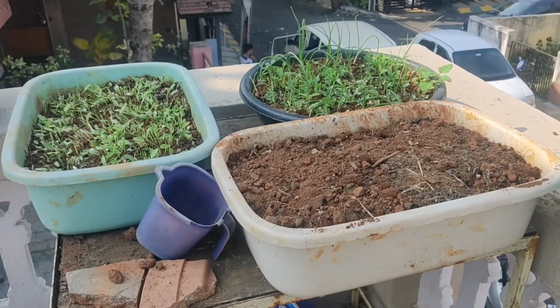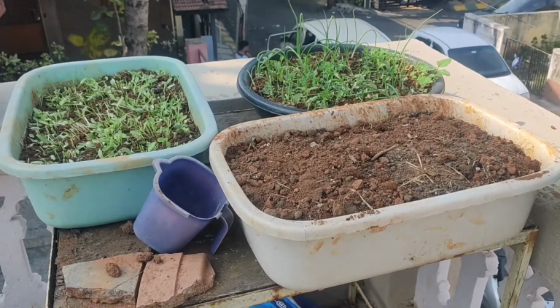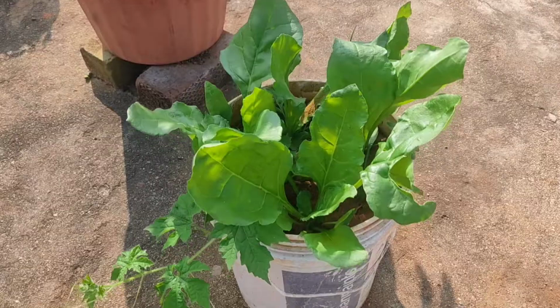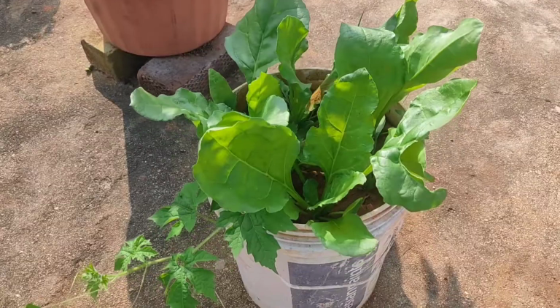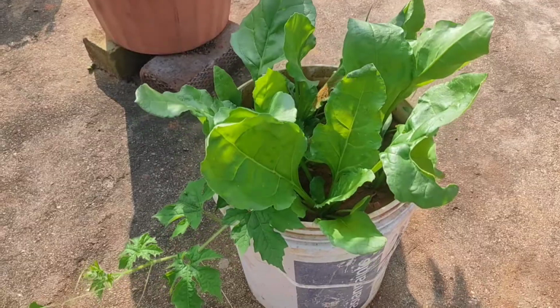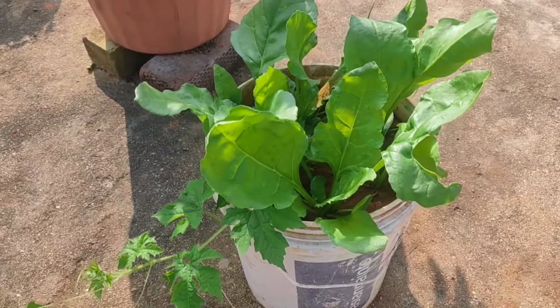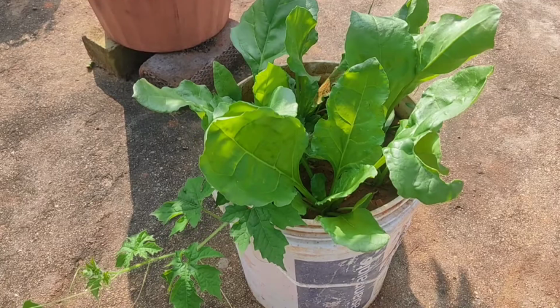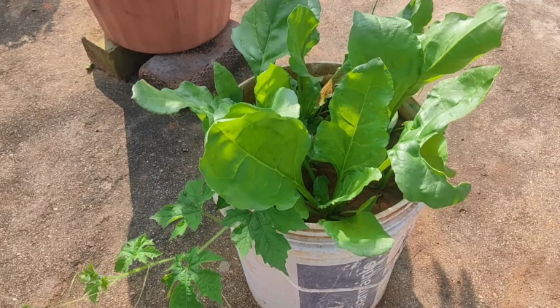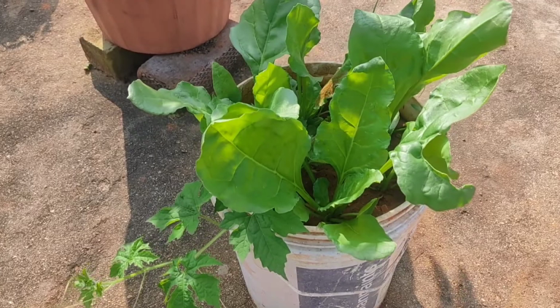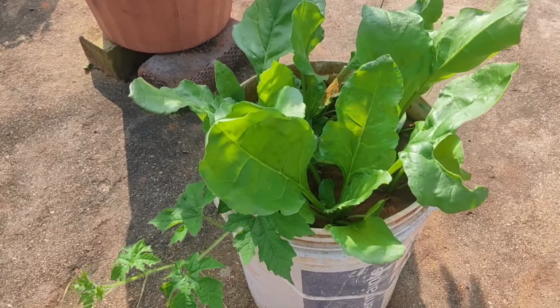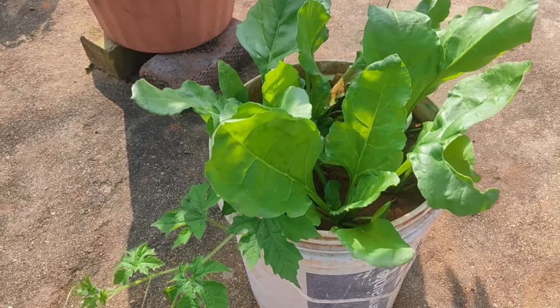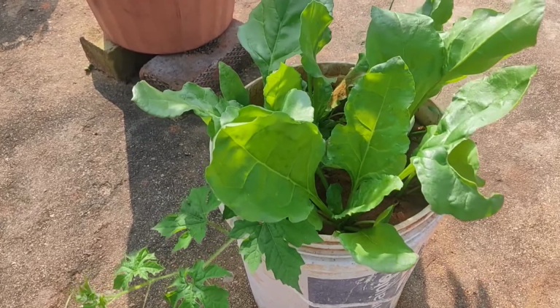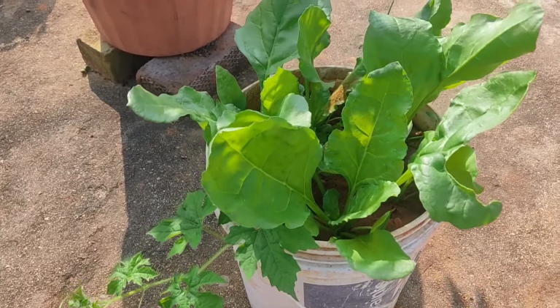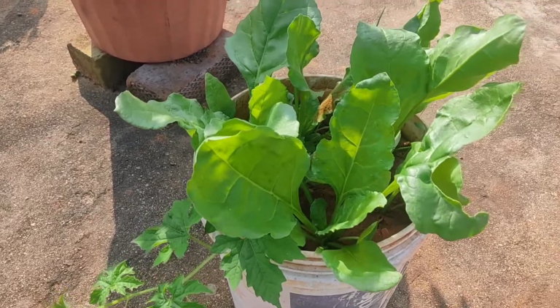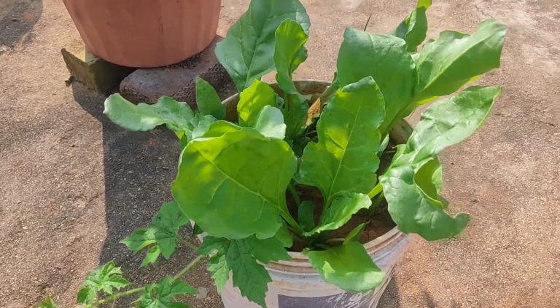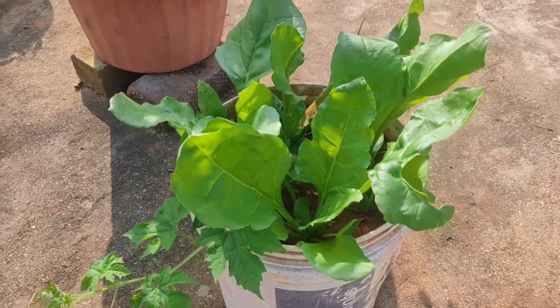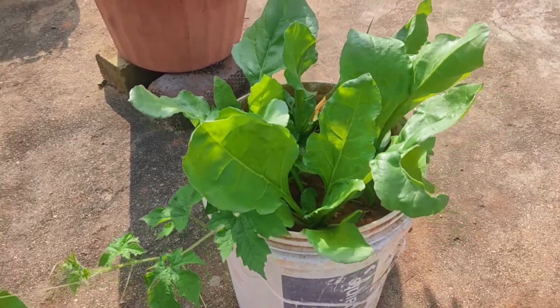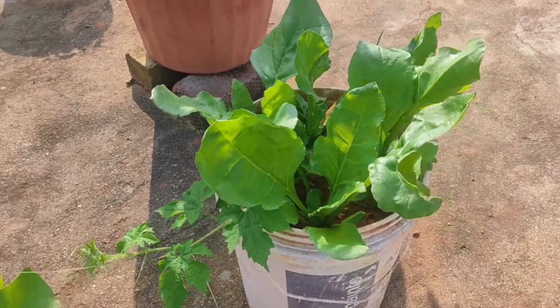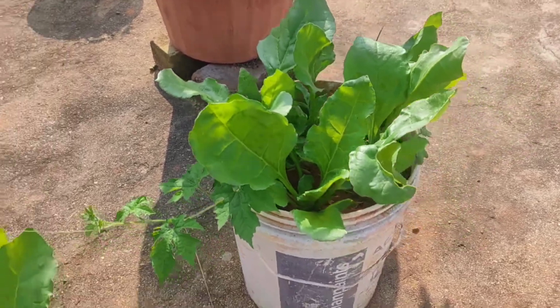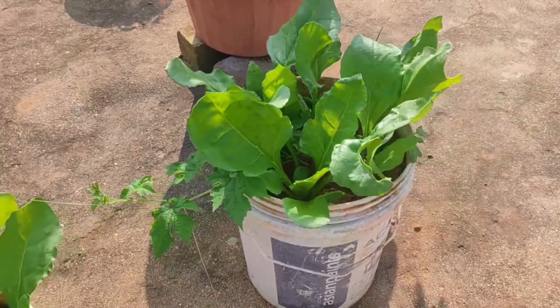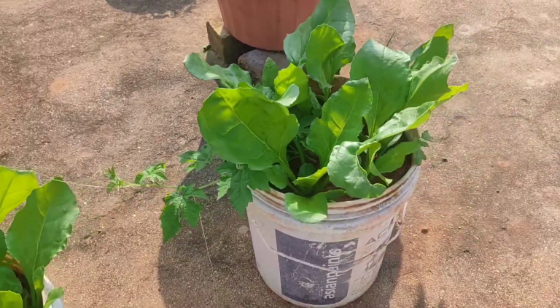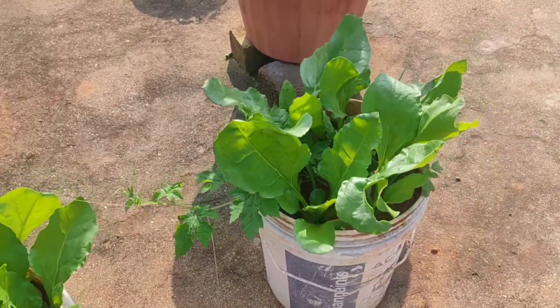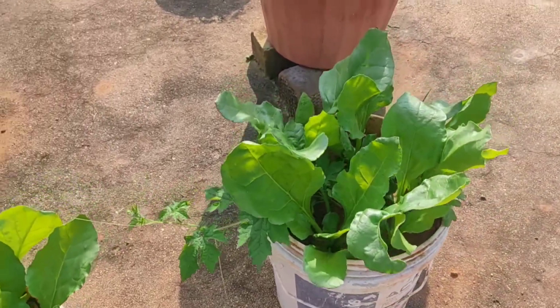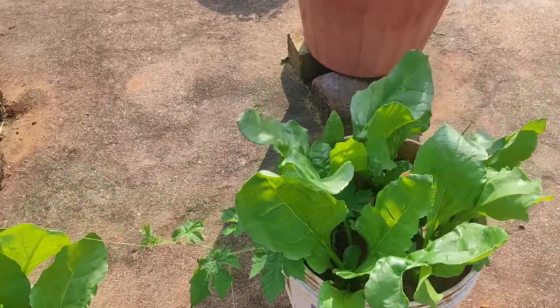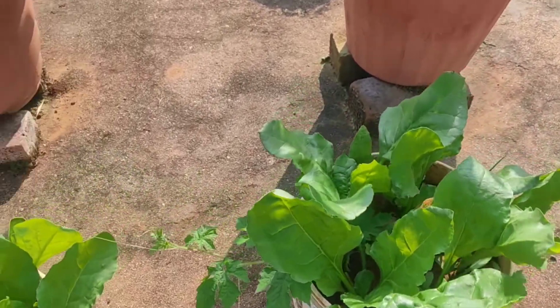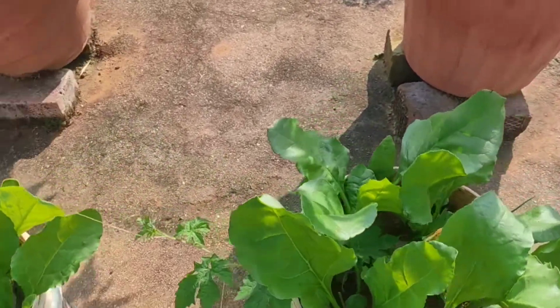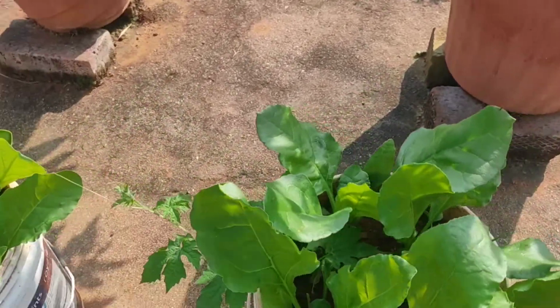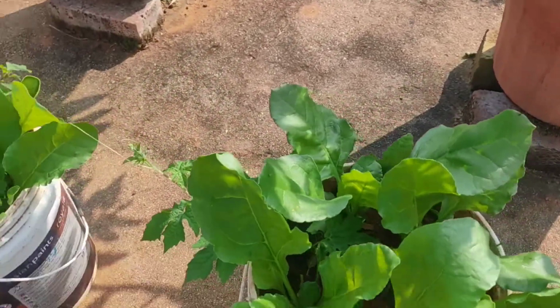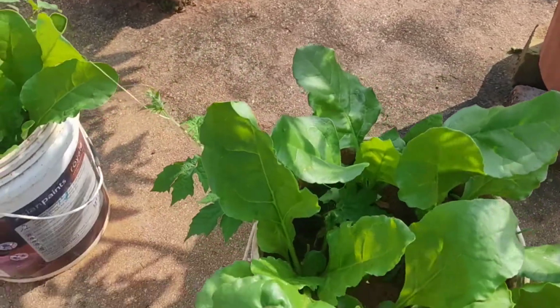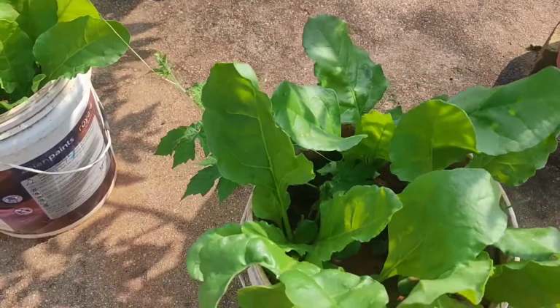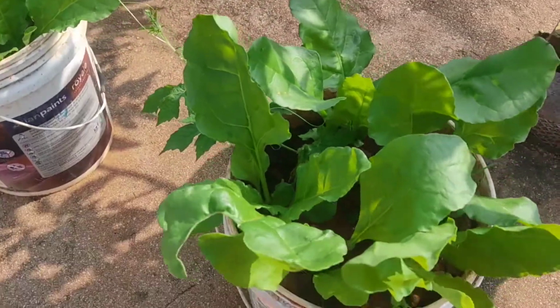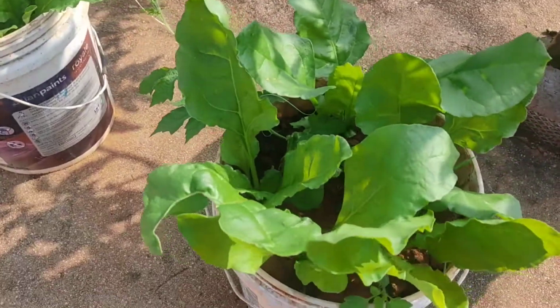Here is the Palak plant. This is the Palak plant growing here.